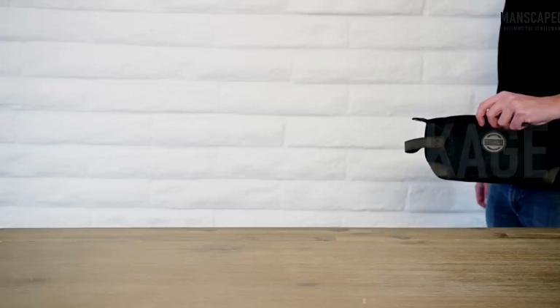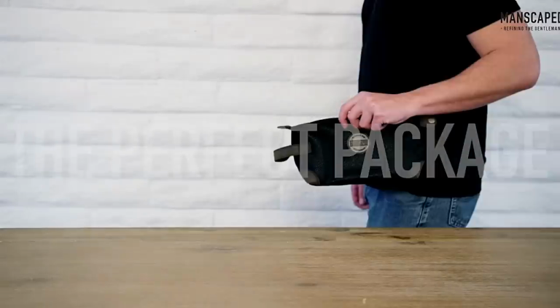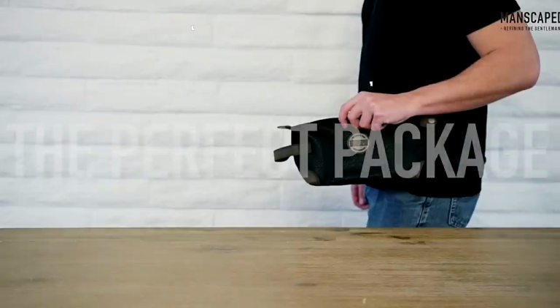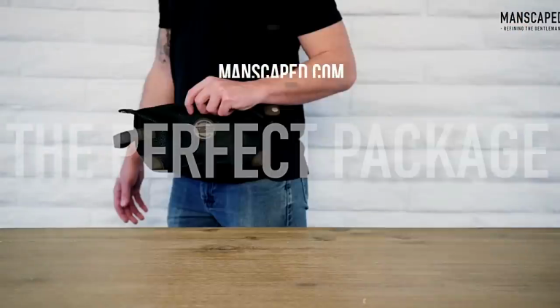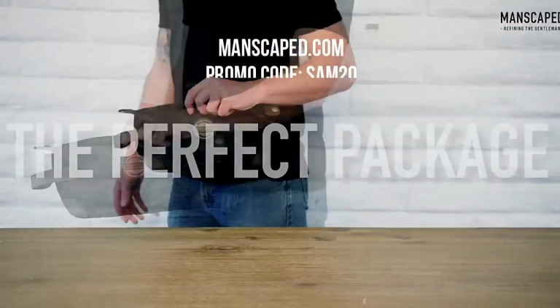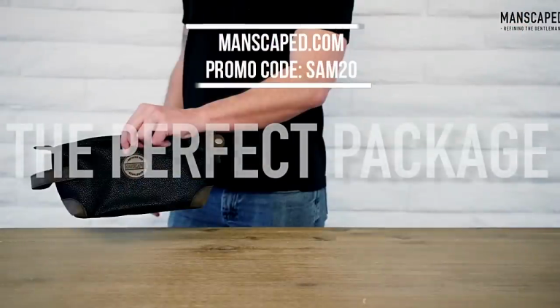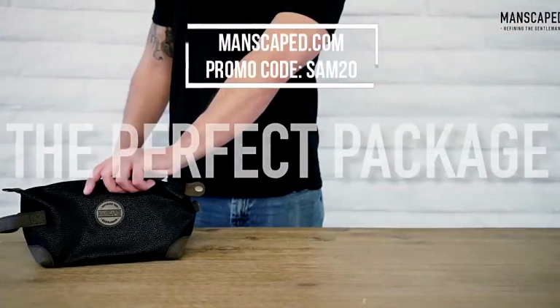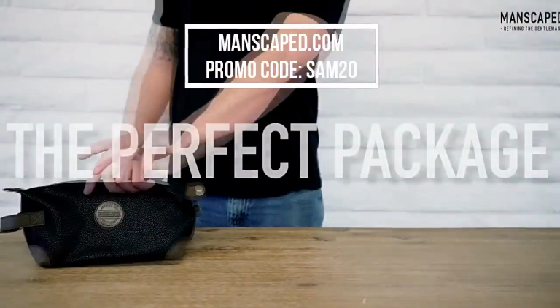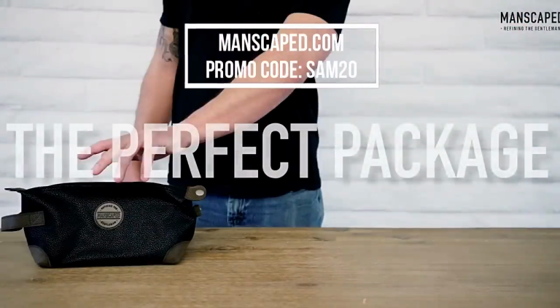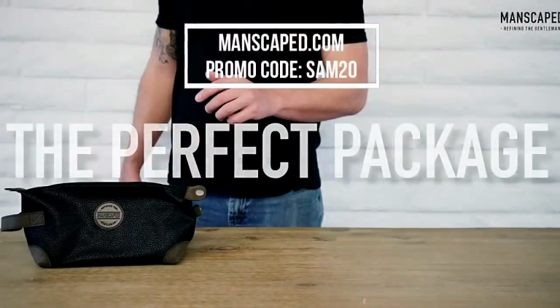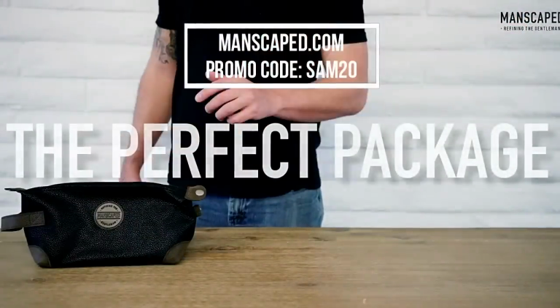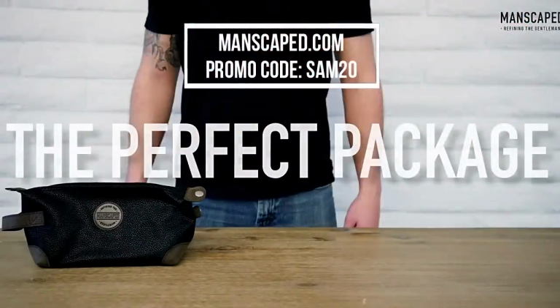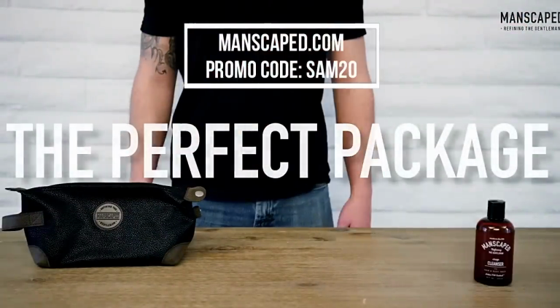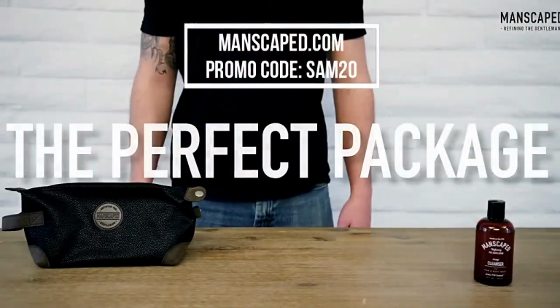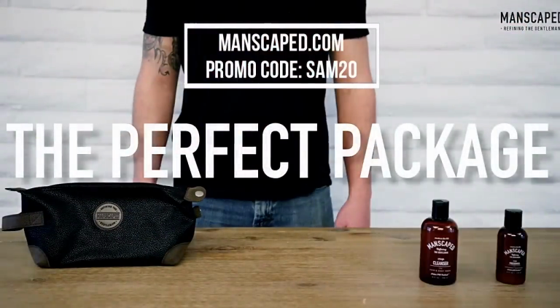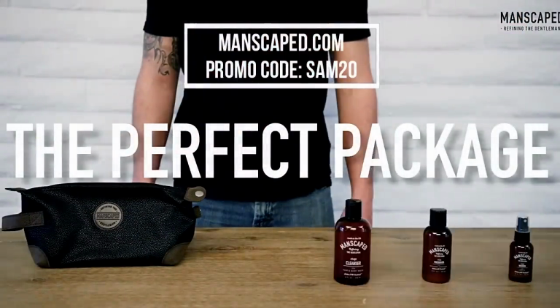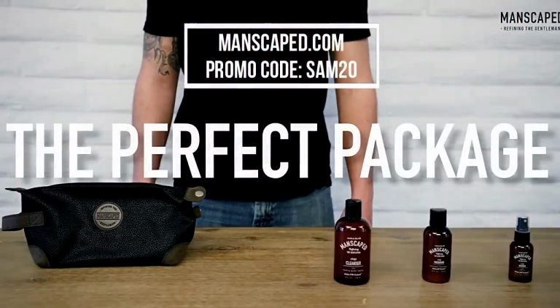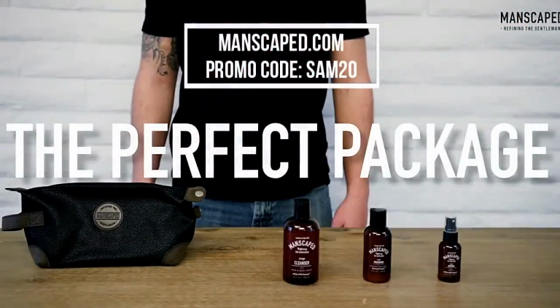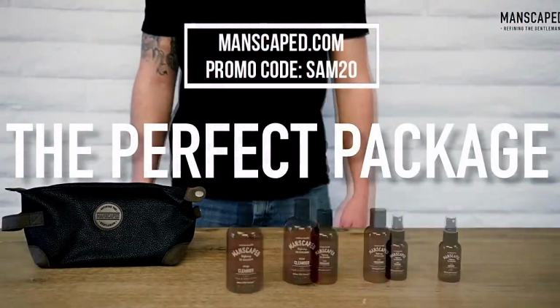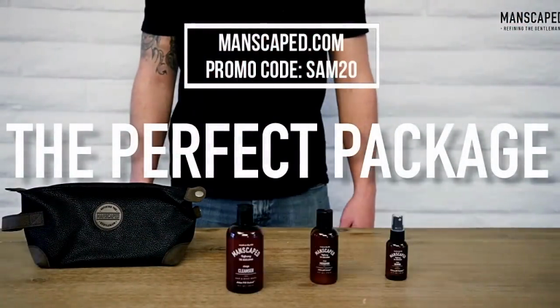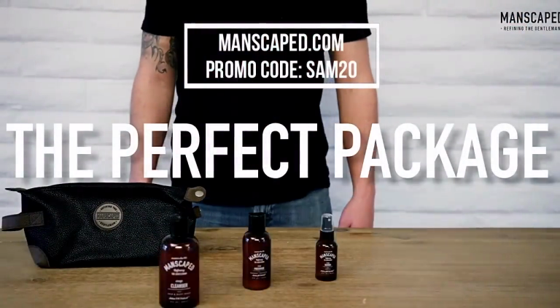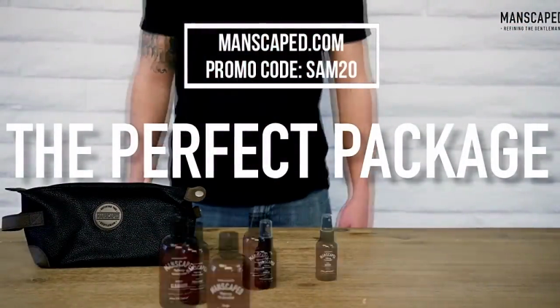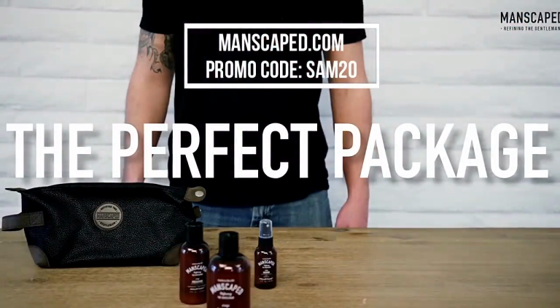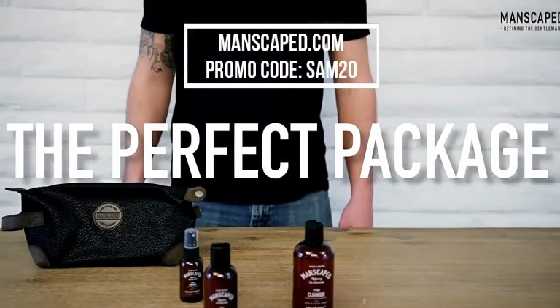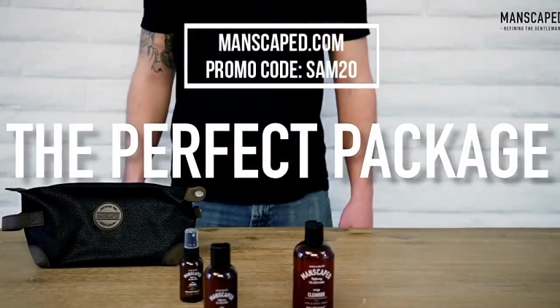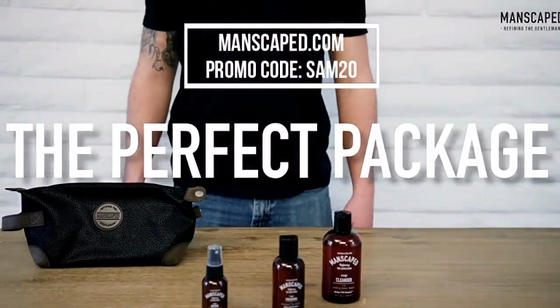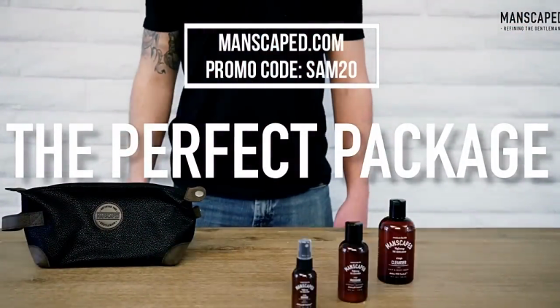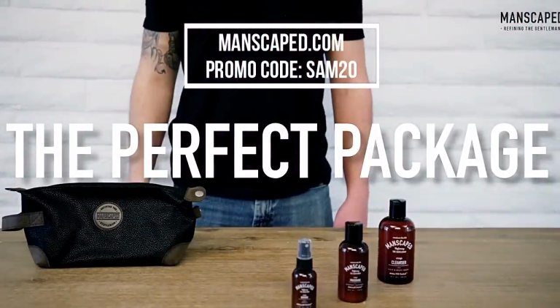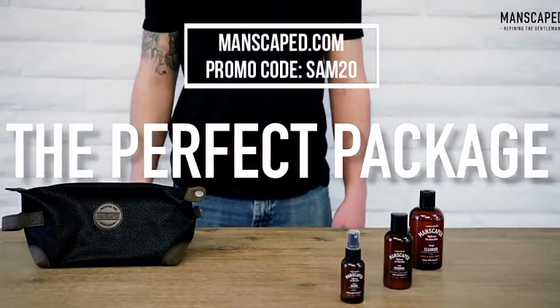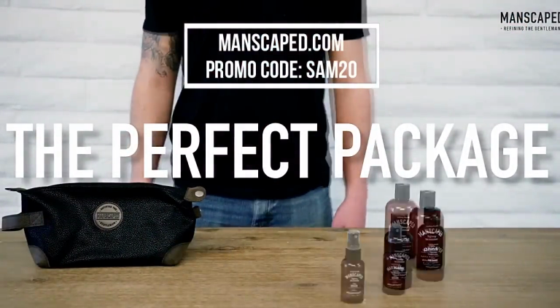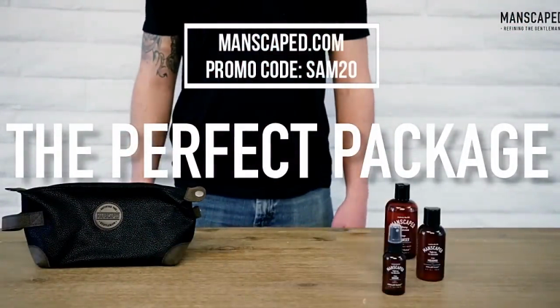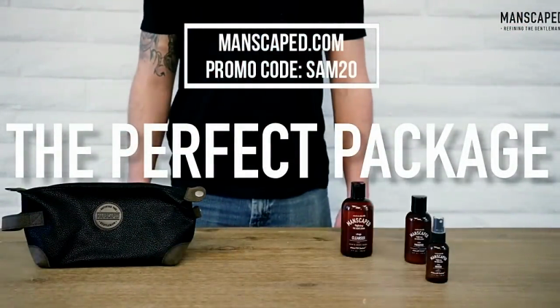Hey guys, before I begin this breakdown, I wanted to give a huge shoutout to my sponsor Manscaped.com.